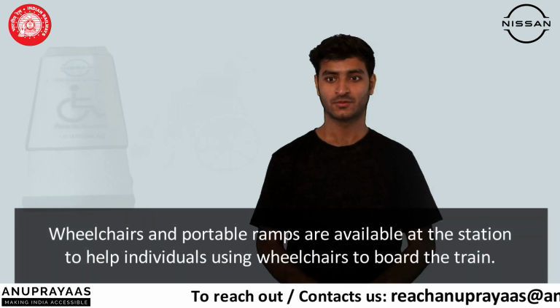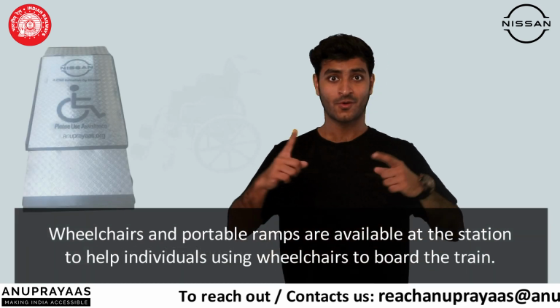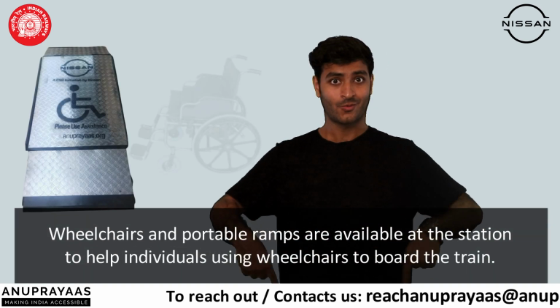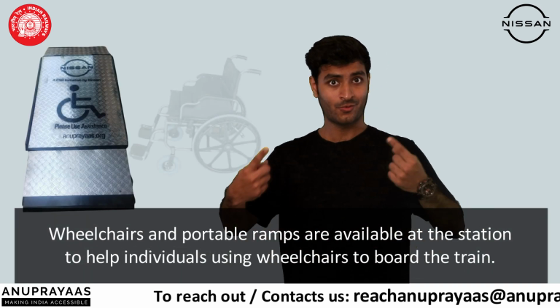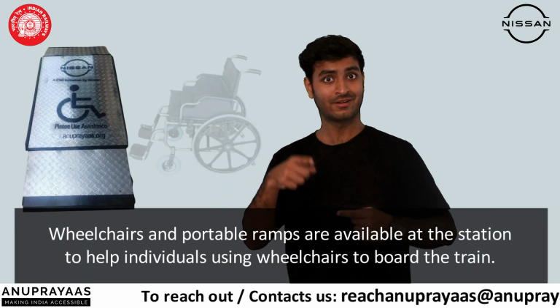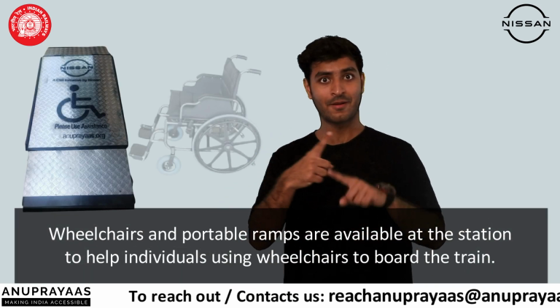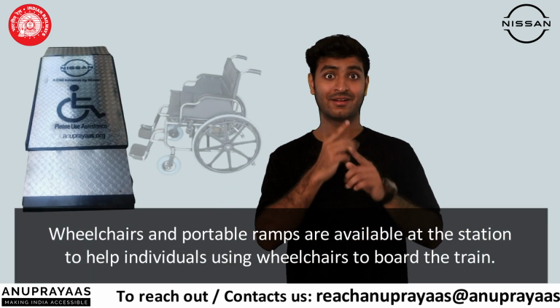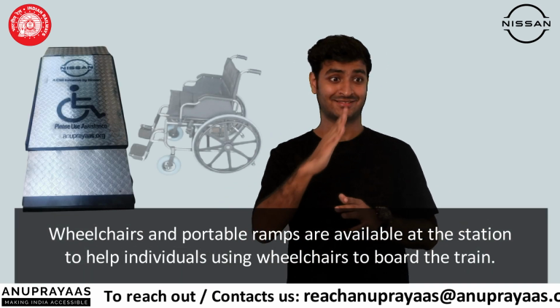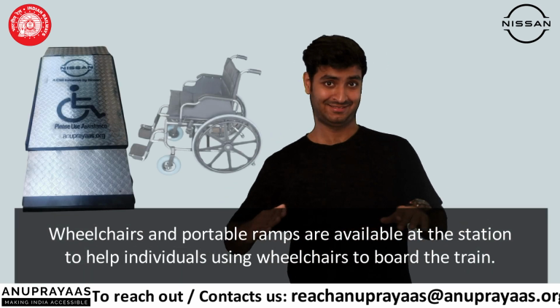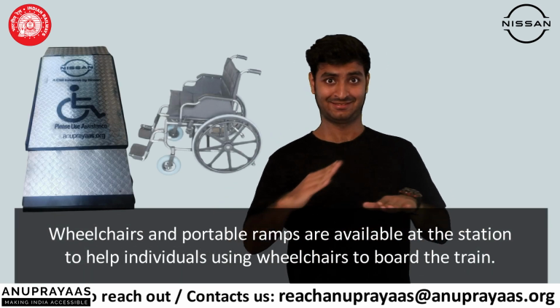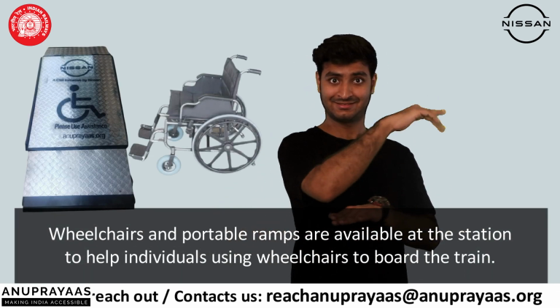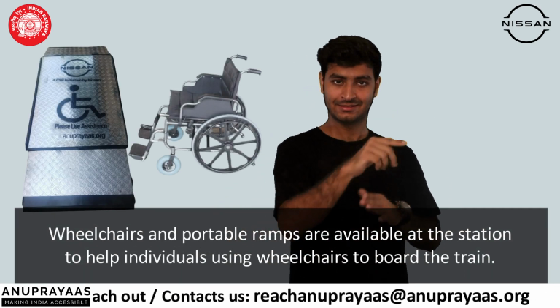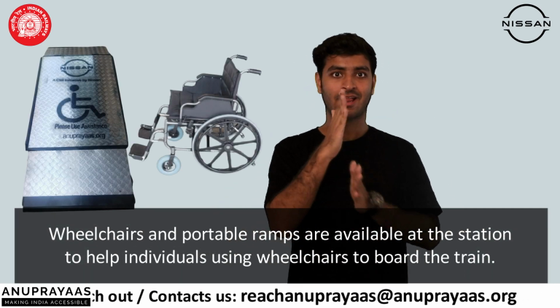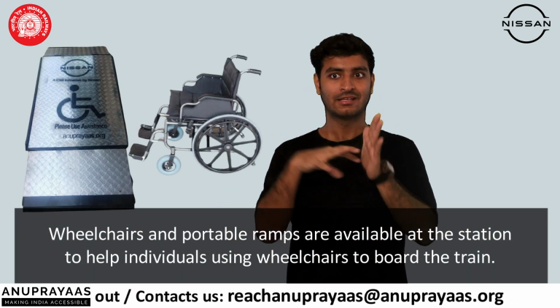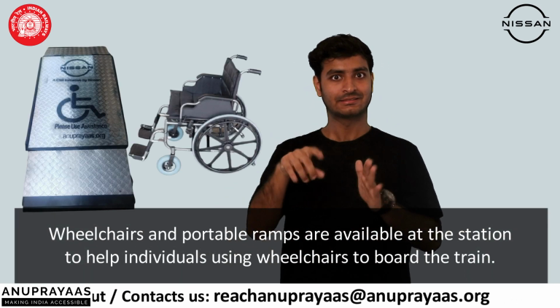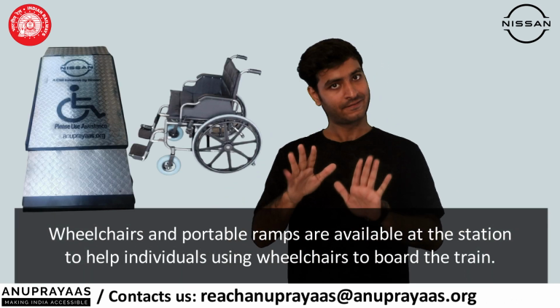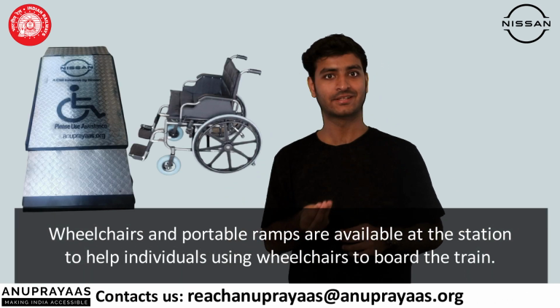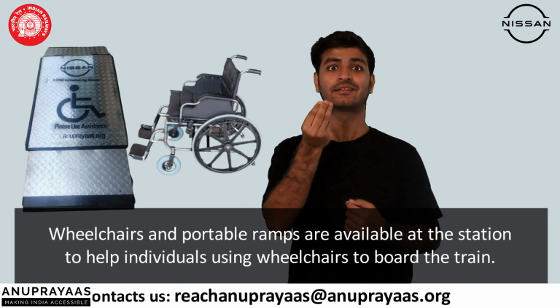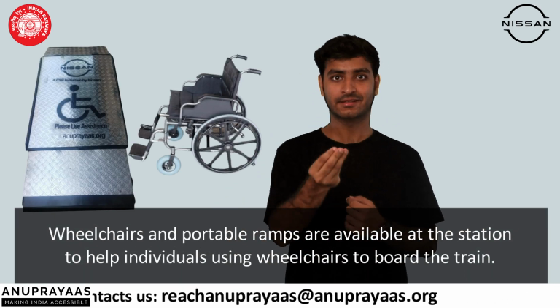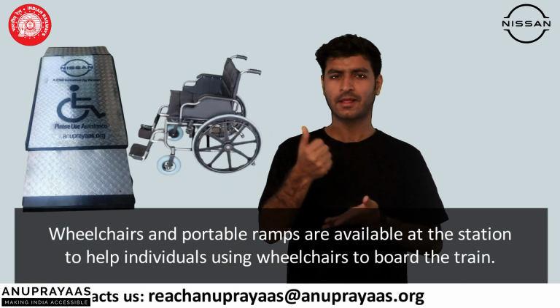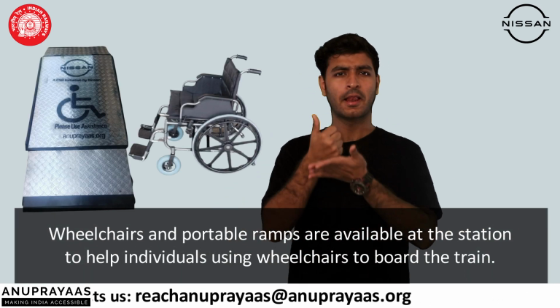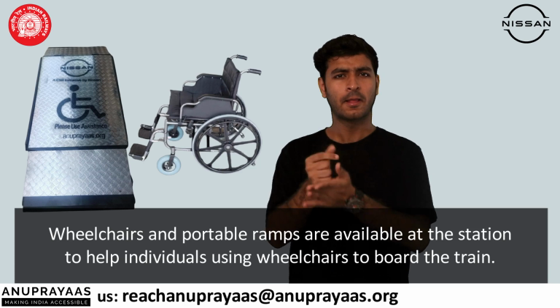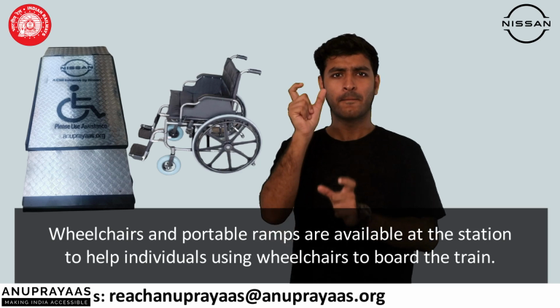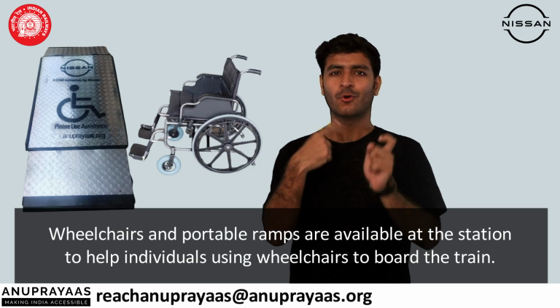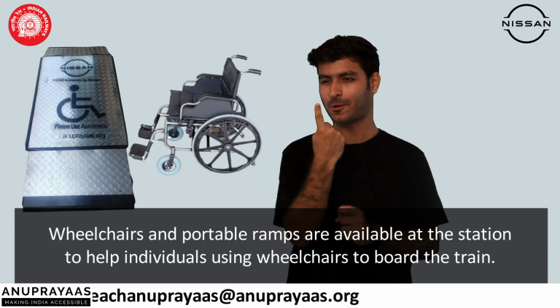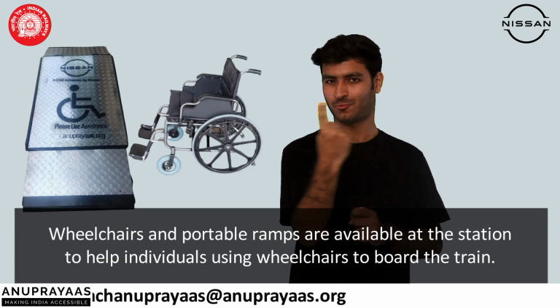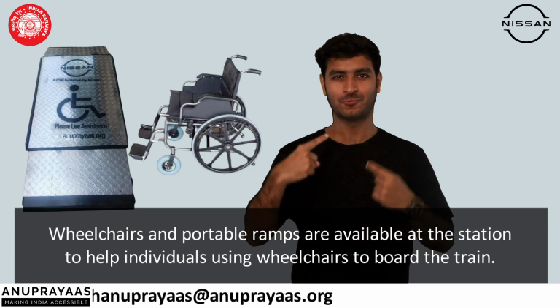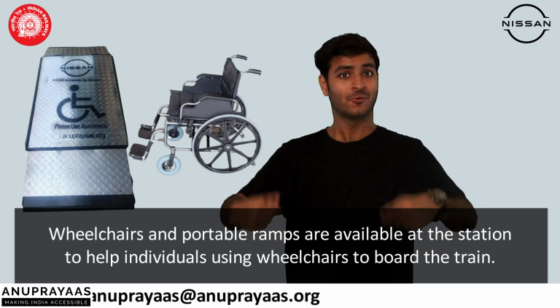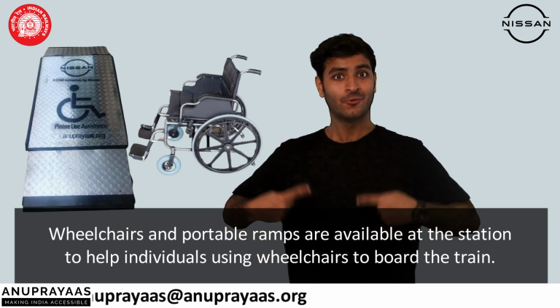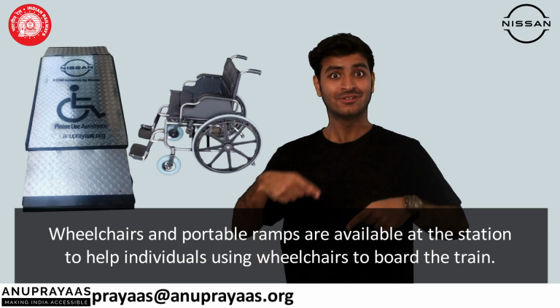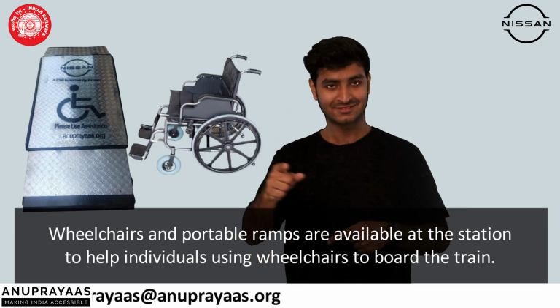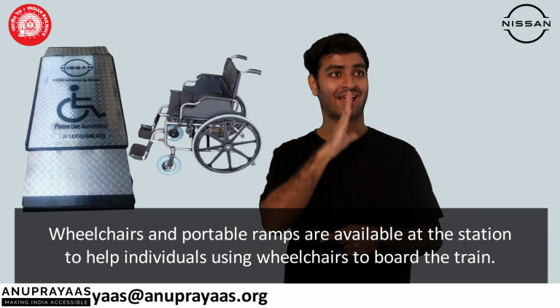Wheelchairs and portable ramps are available at the station to help individuals using wheelchairs board the train.